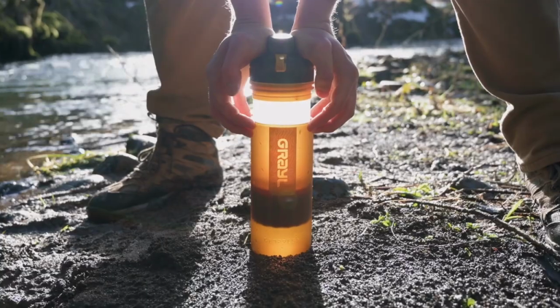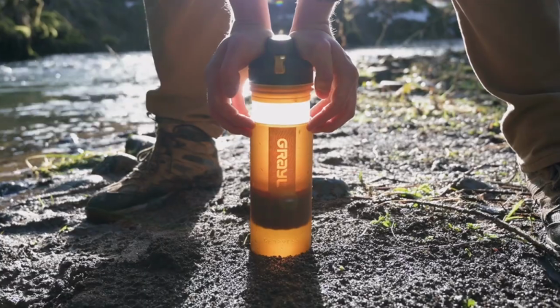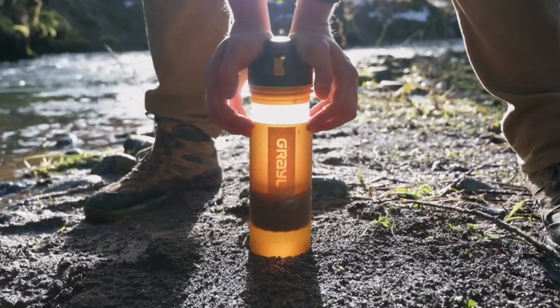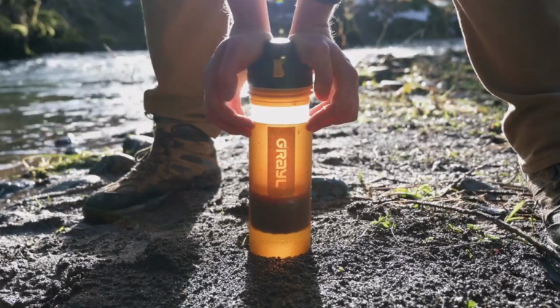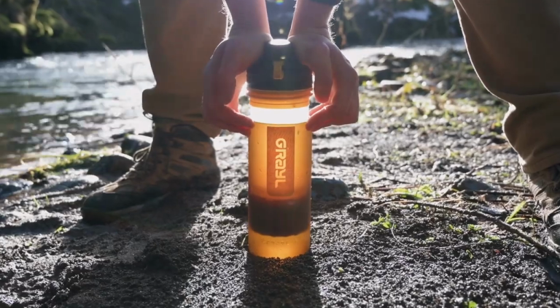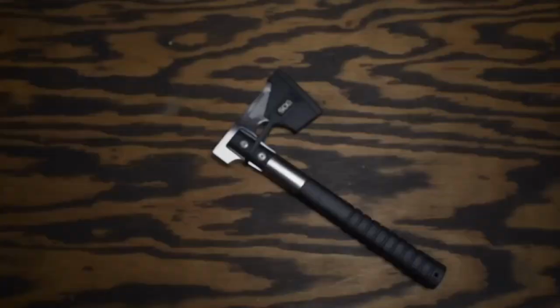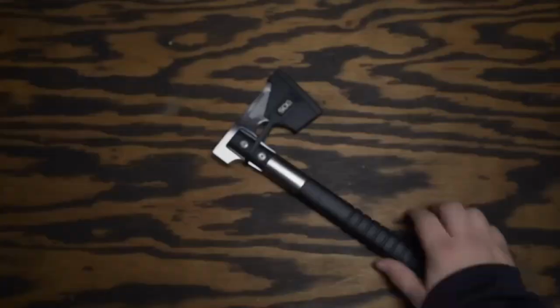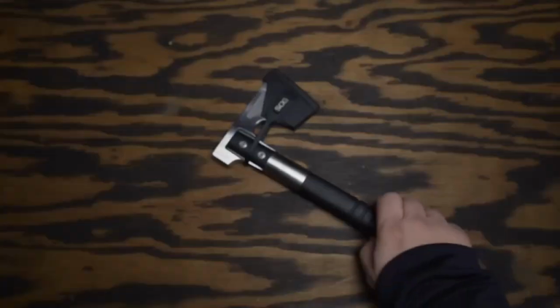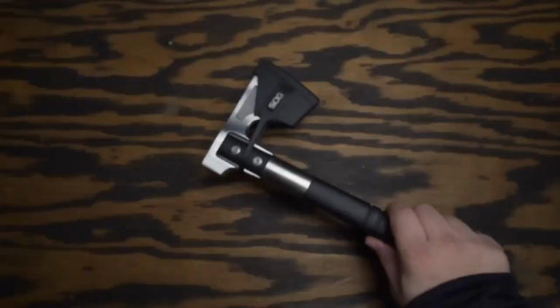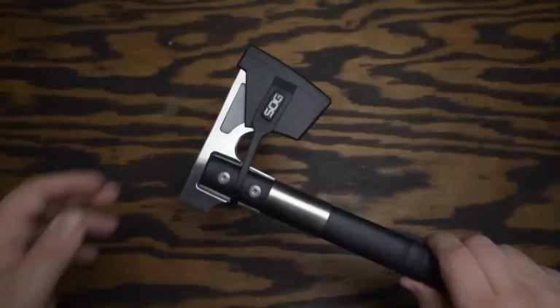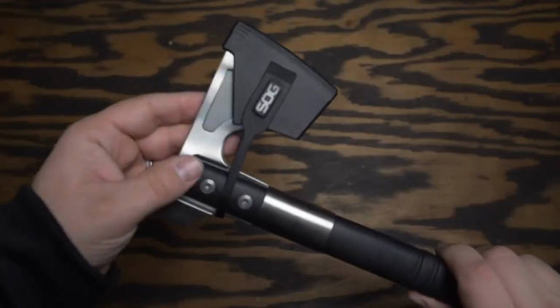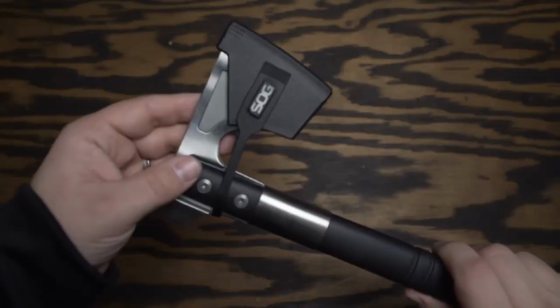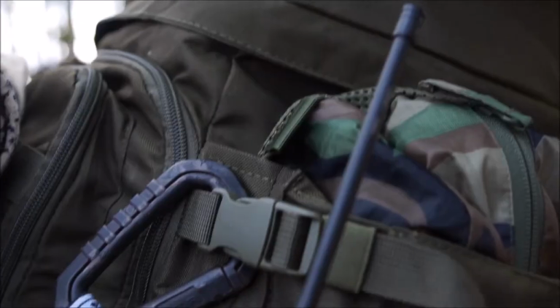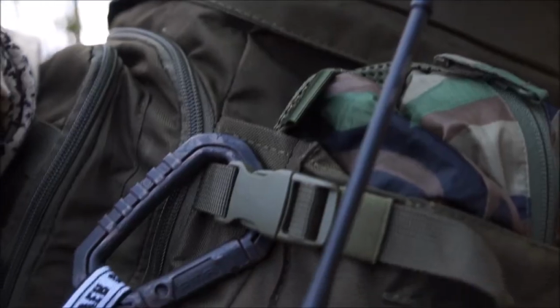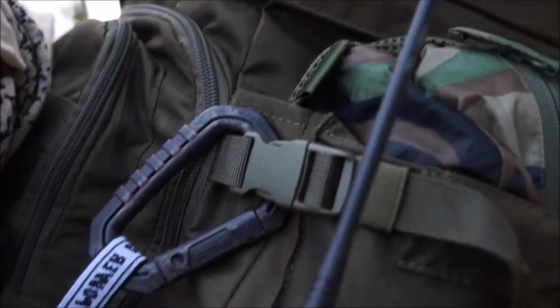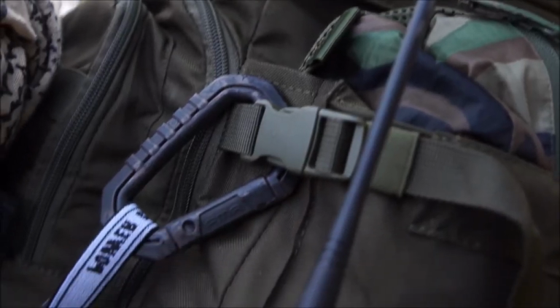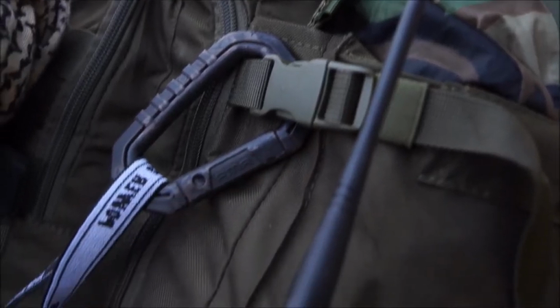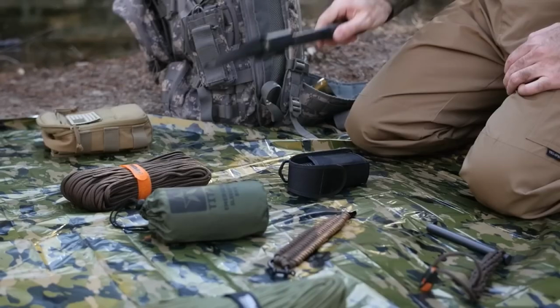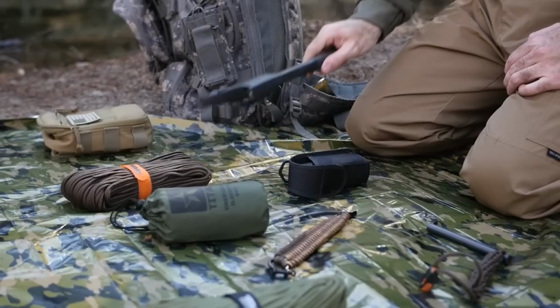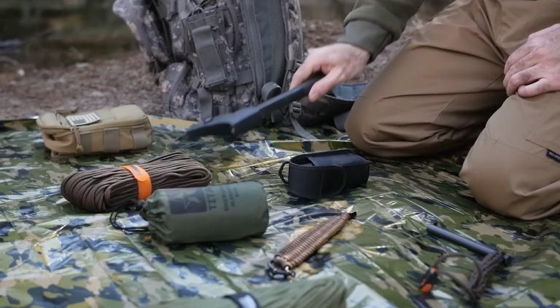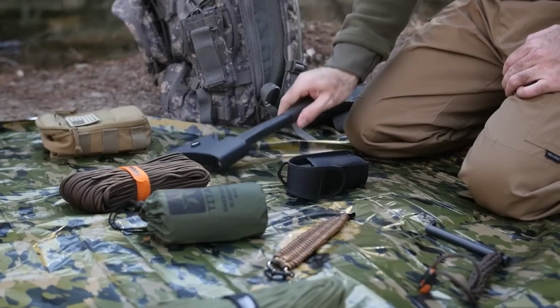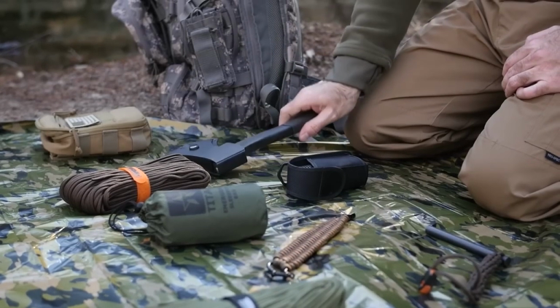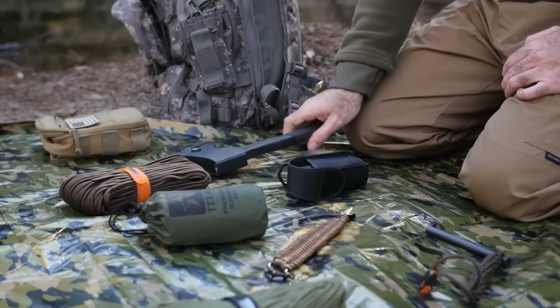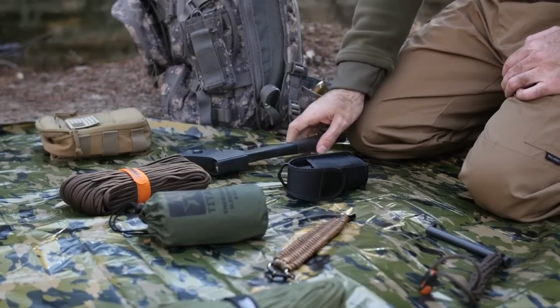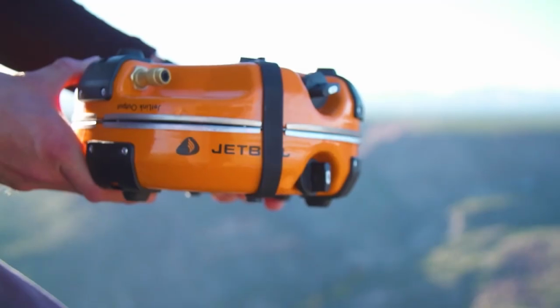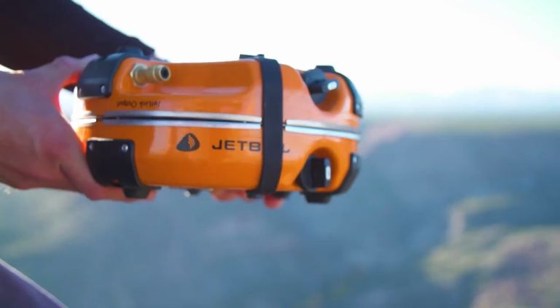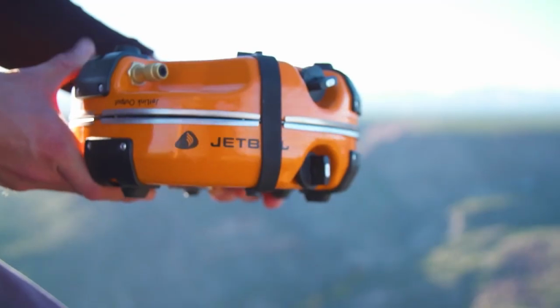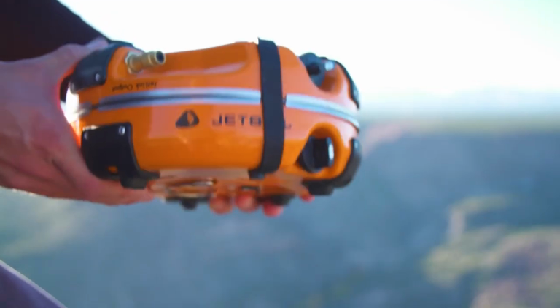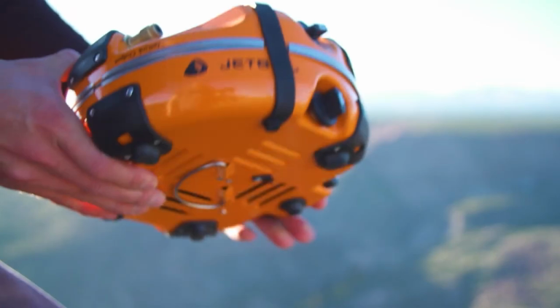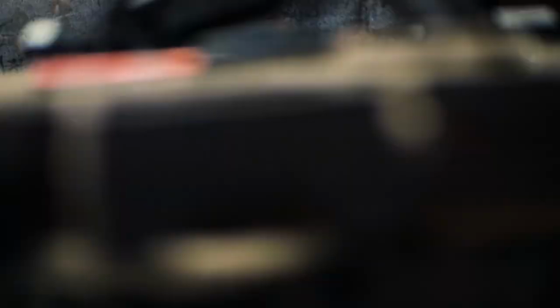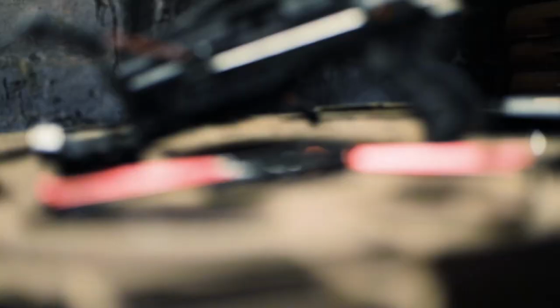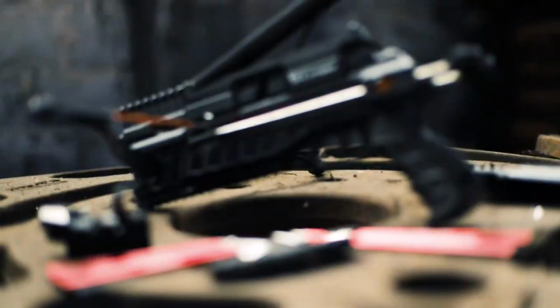Hey guys, we are back with a set of survival gadgets that you can buy. So let's find out!